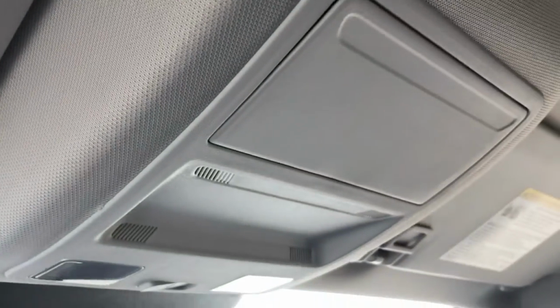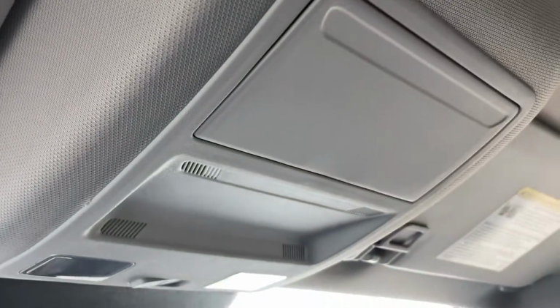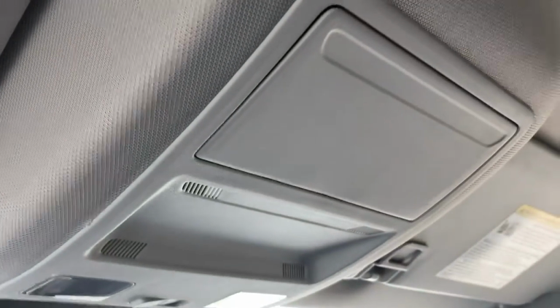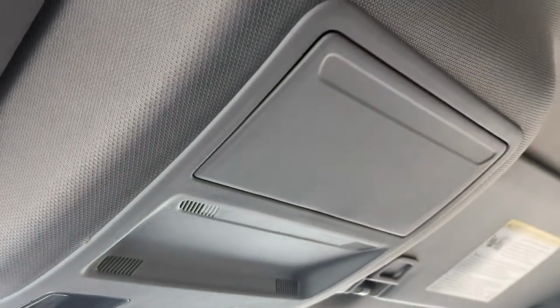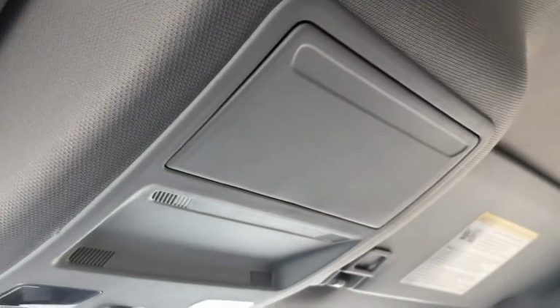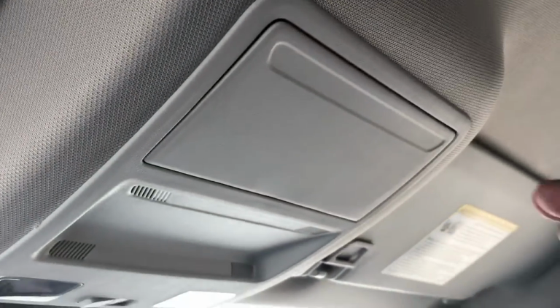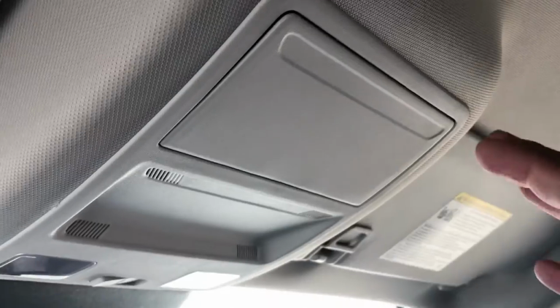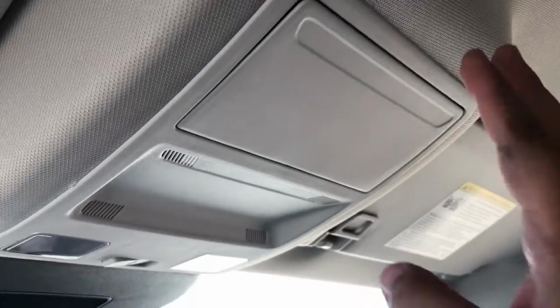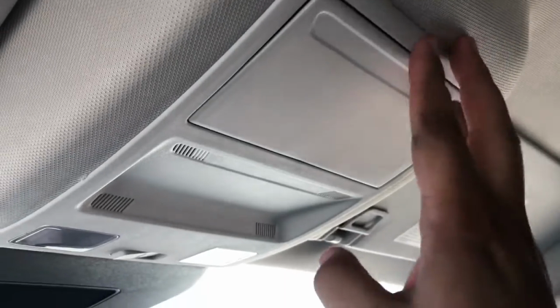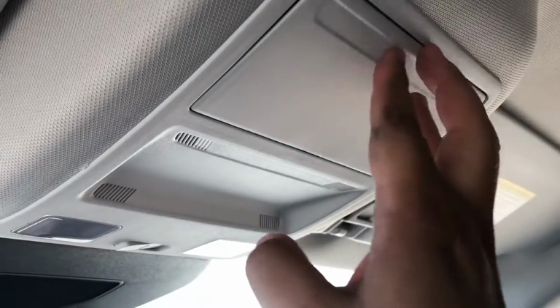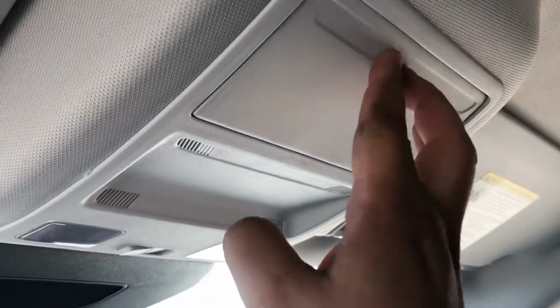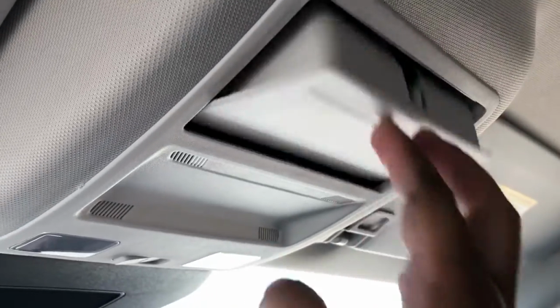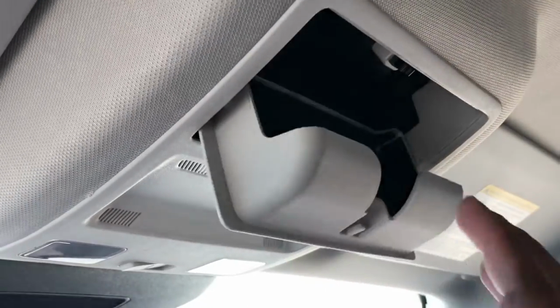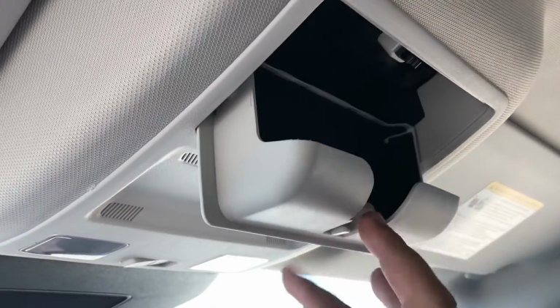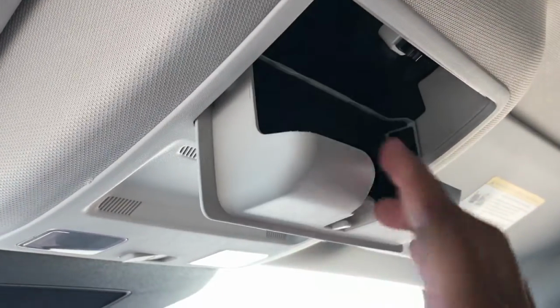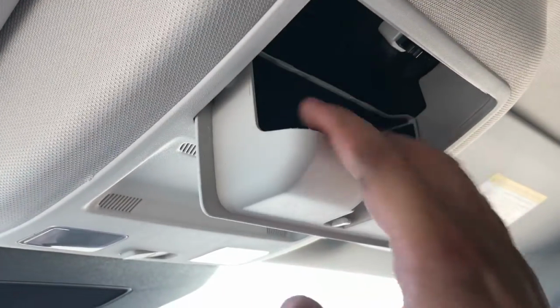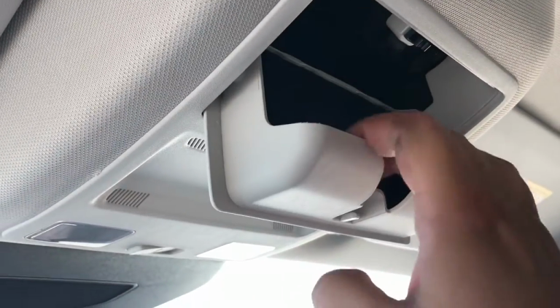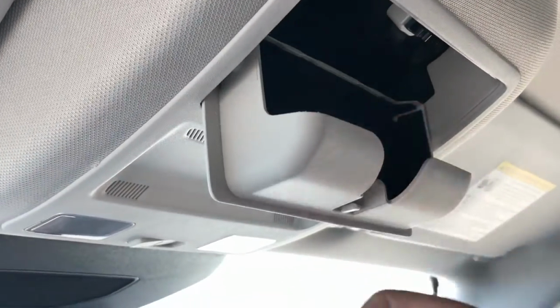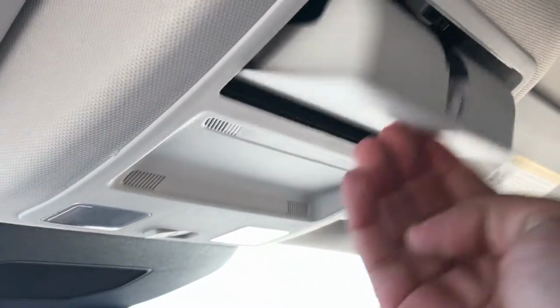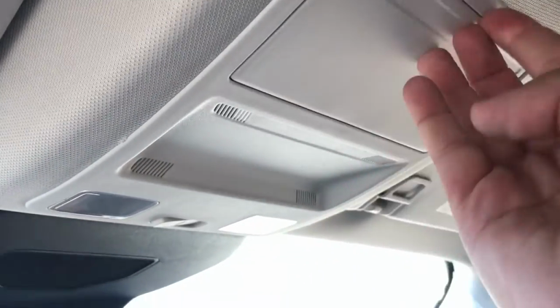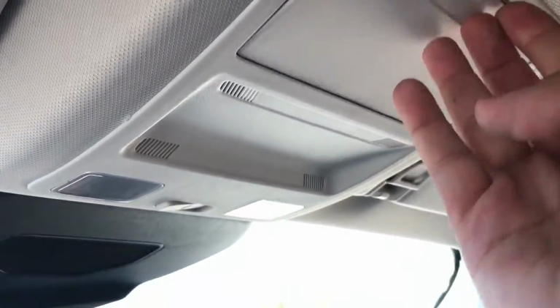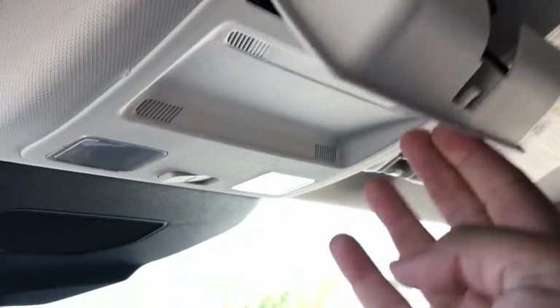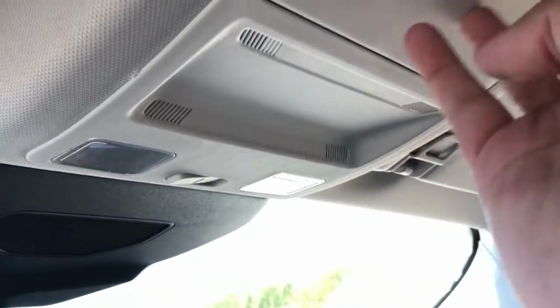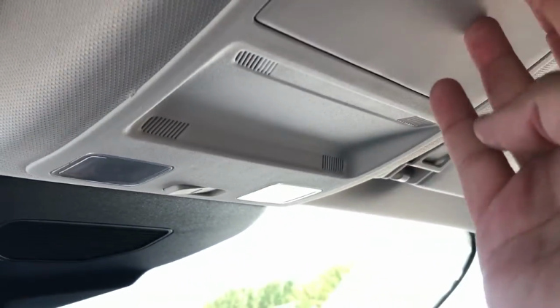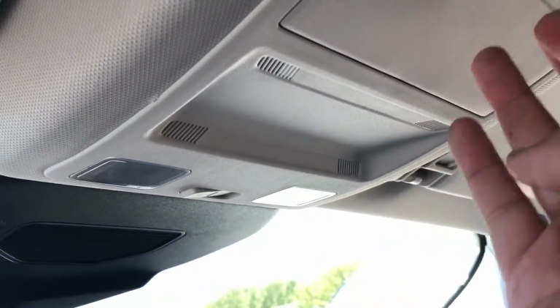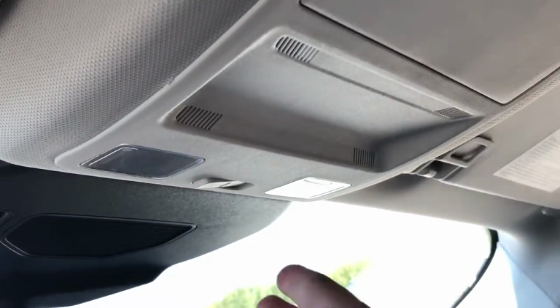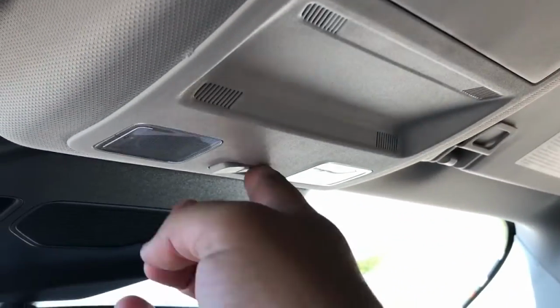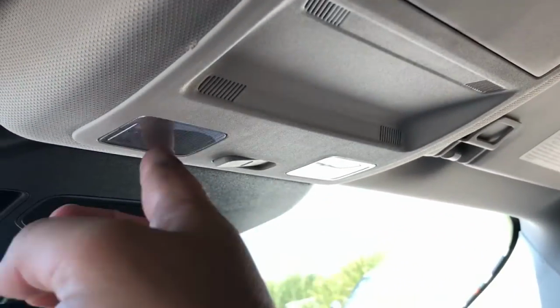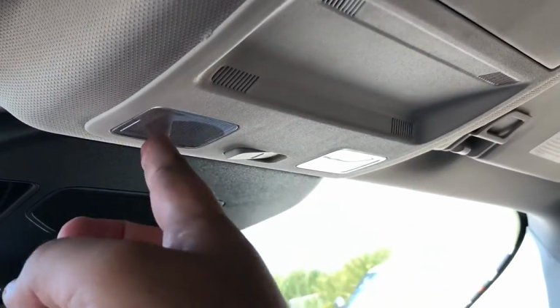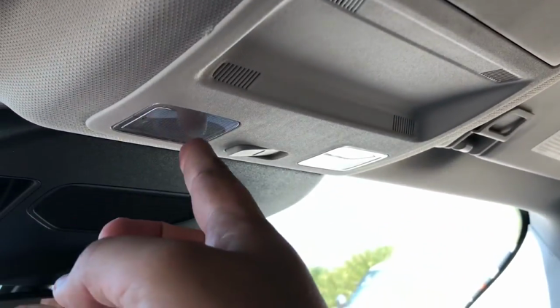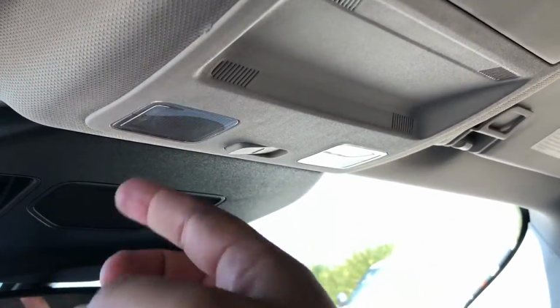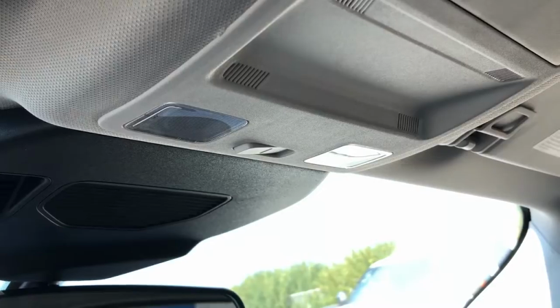Moving up to the overhead console, you do have a little storage area for some sunglasses as well as your interior overhead lights.